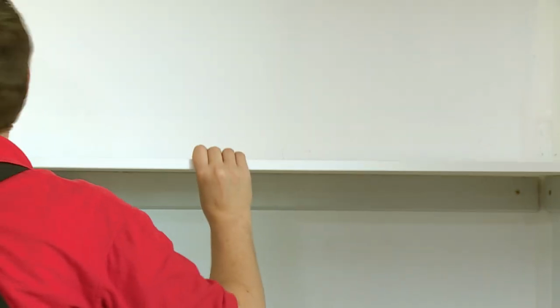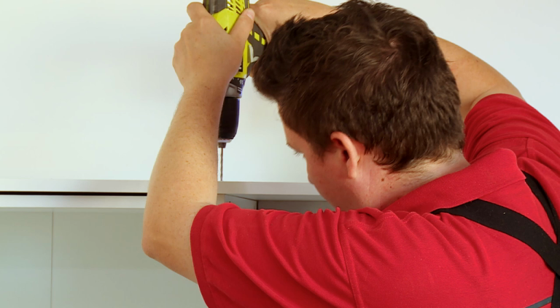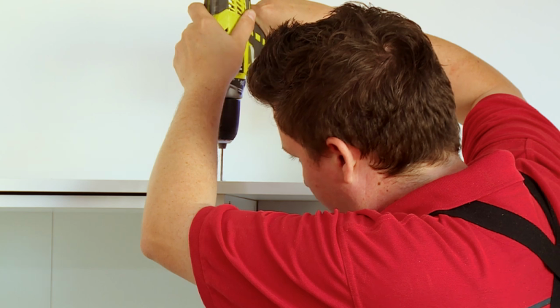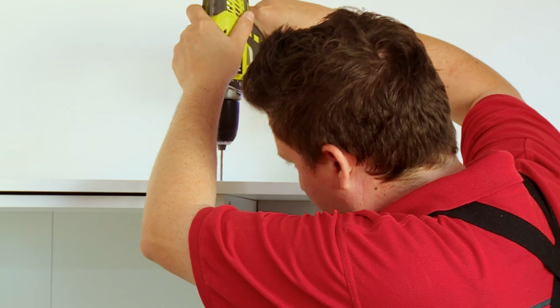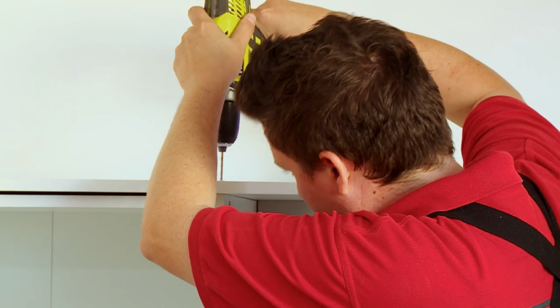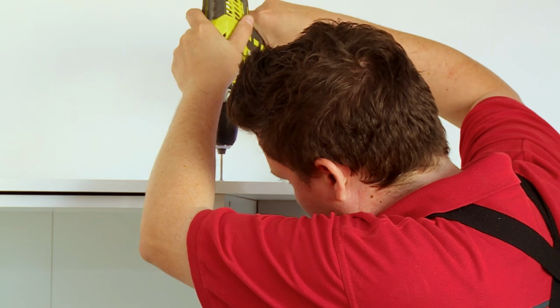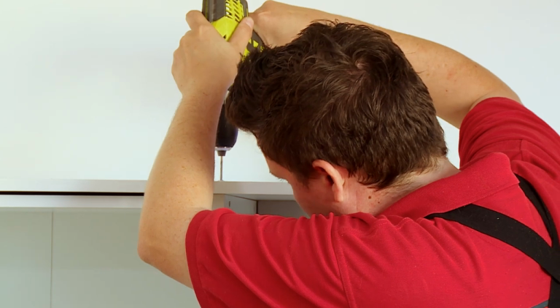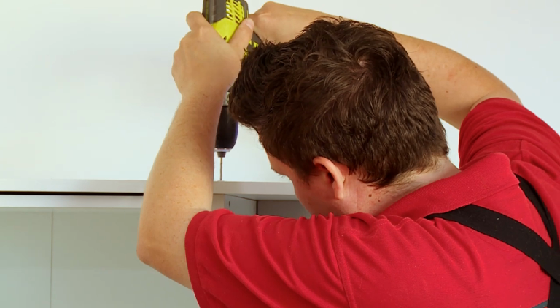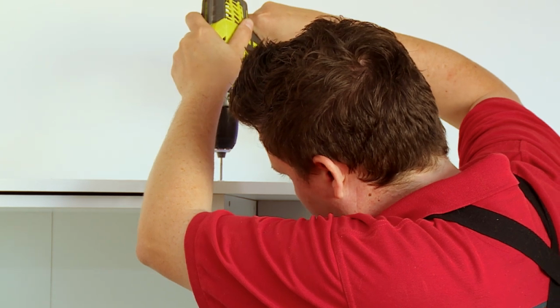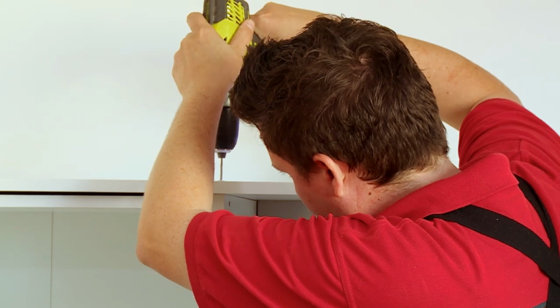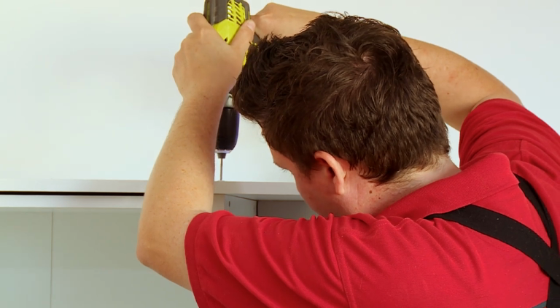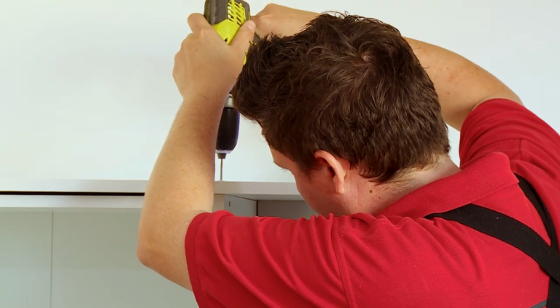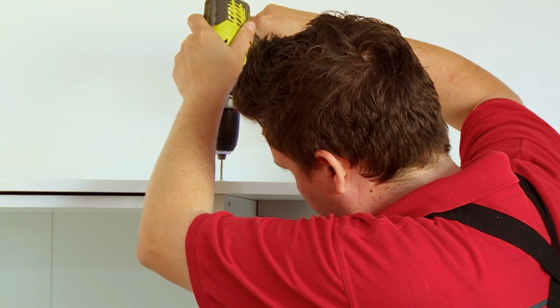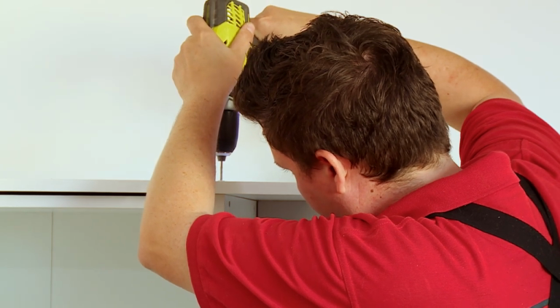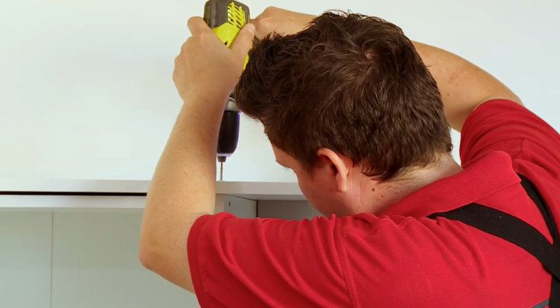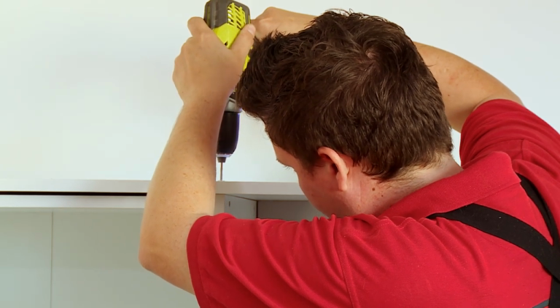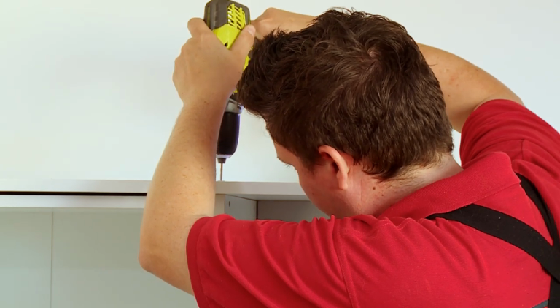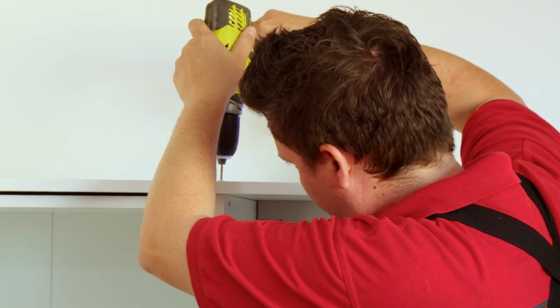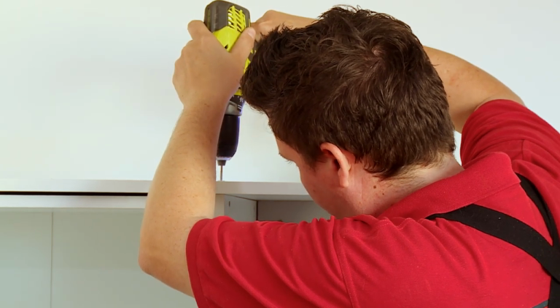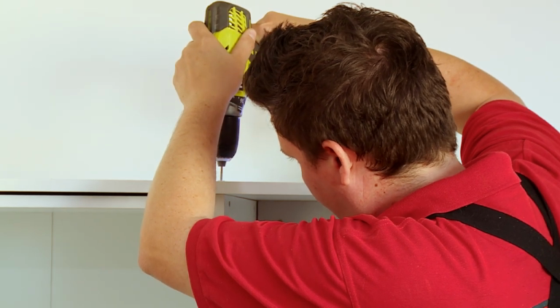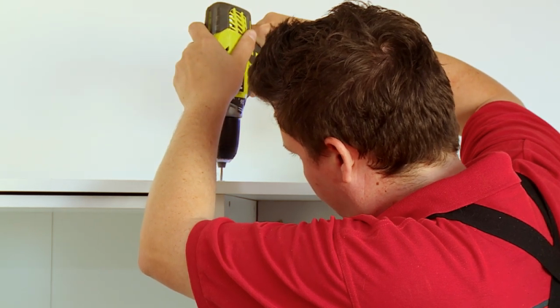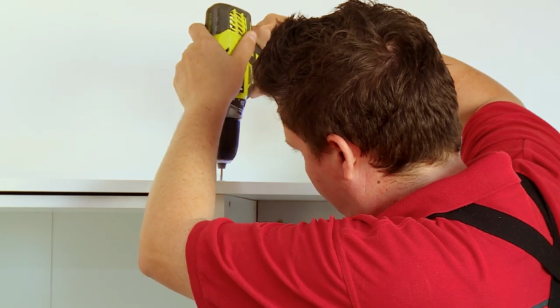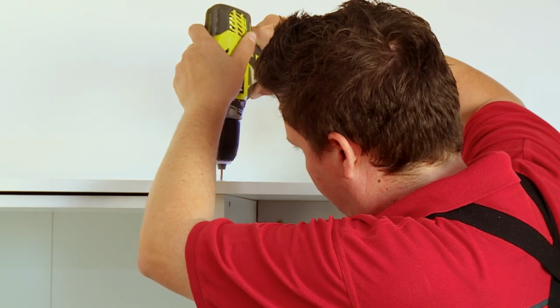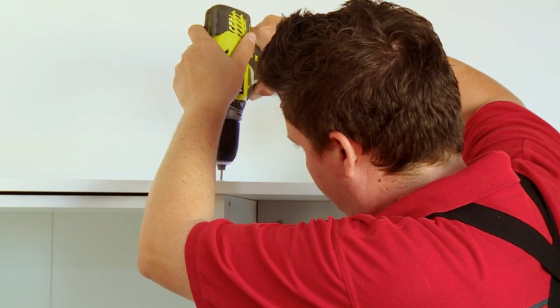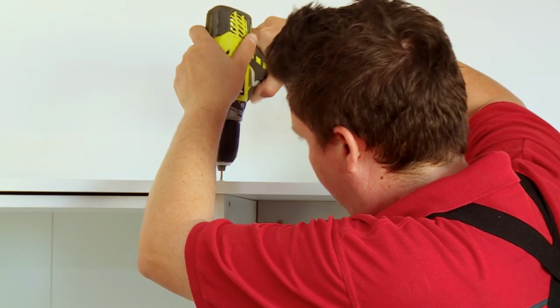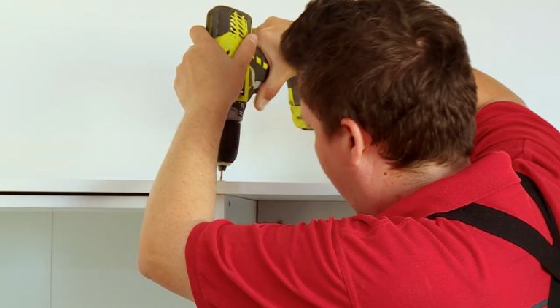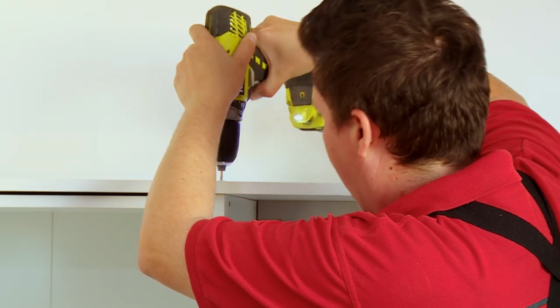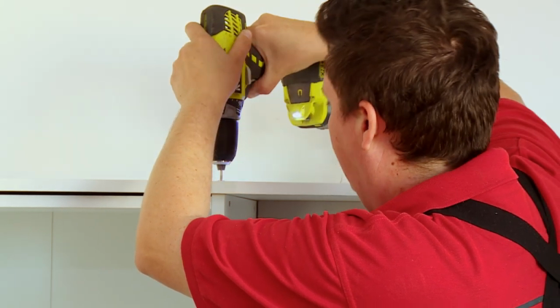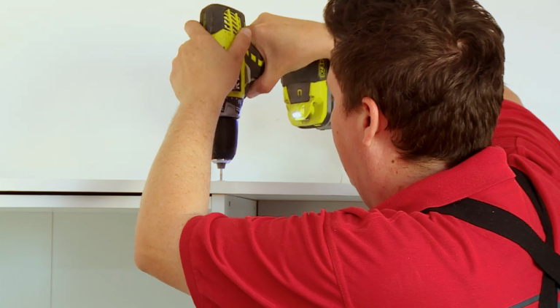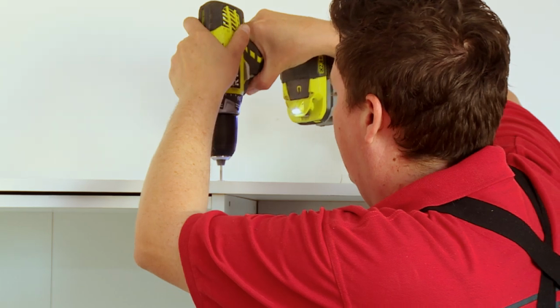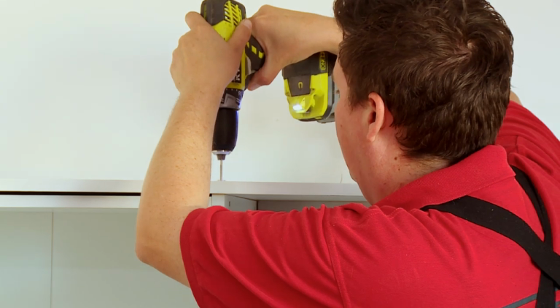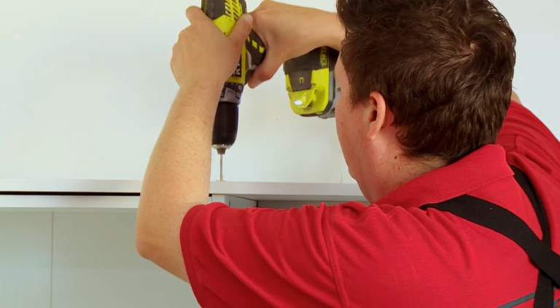Now that the cleats are in position and we've checked that they're level, we're just going to pop our shelf on top and make sure that it fits. Now that the shelf's in, we're just going to put some screws through the top into the cabinets to secure it in place just in case it pulls forward.